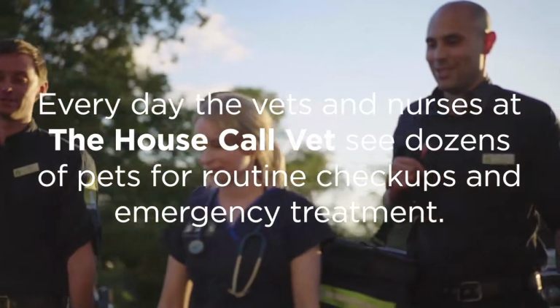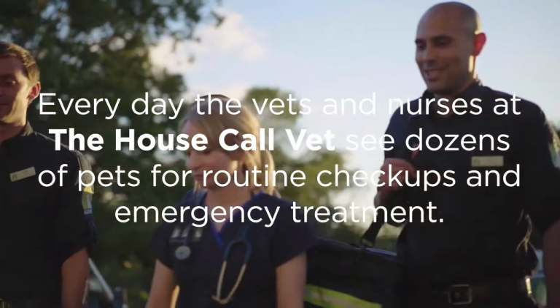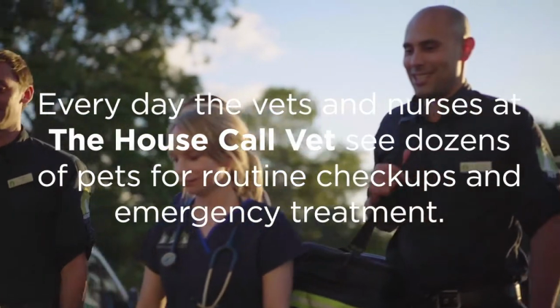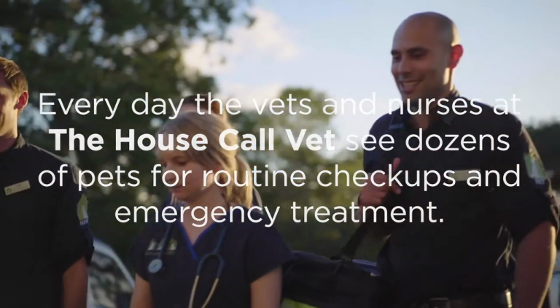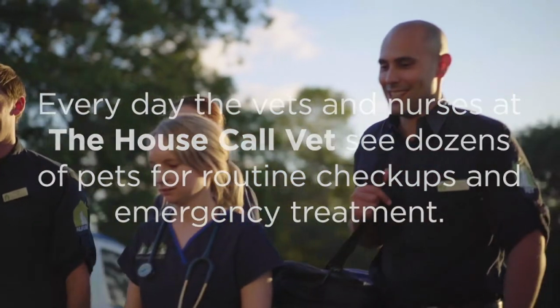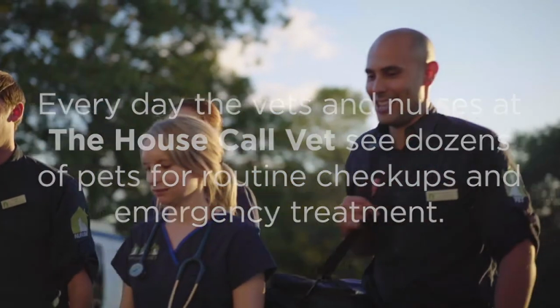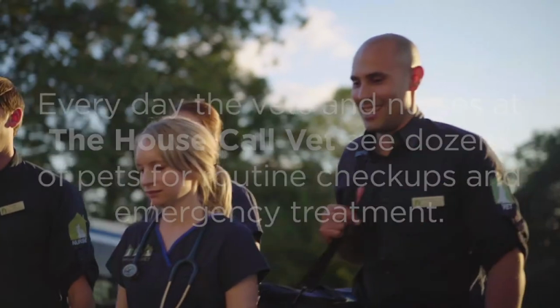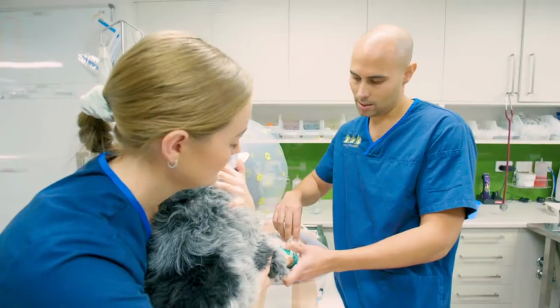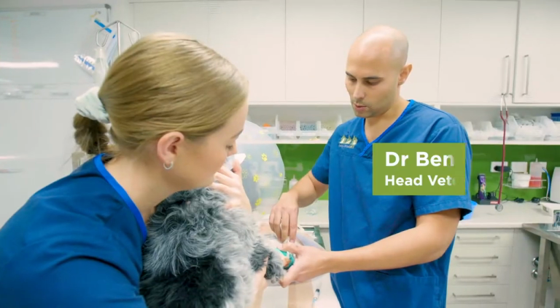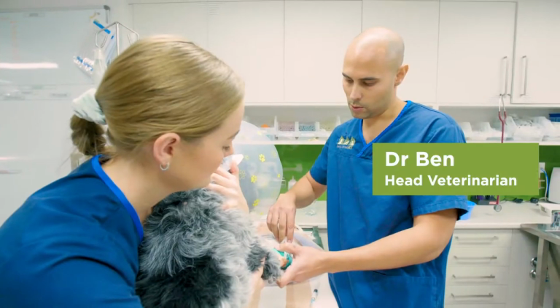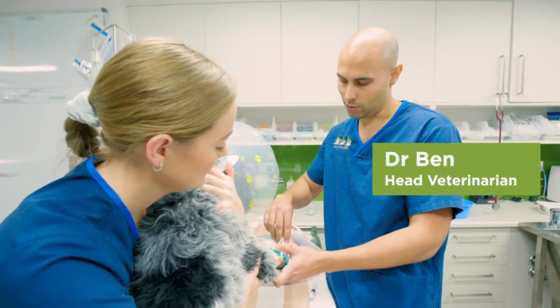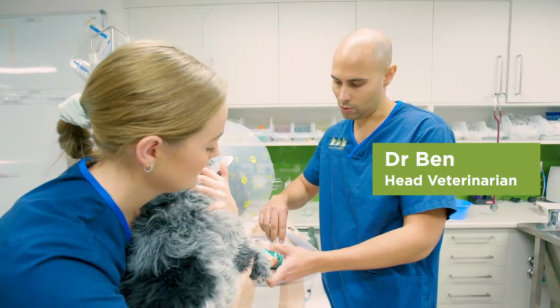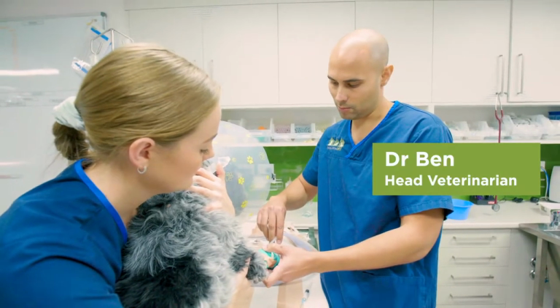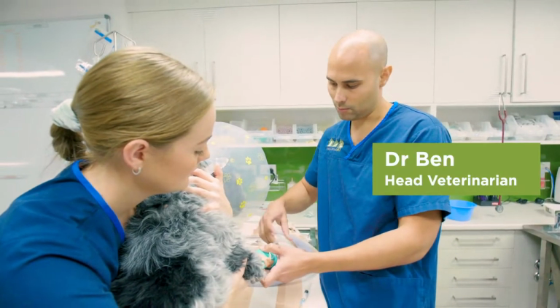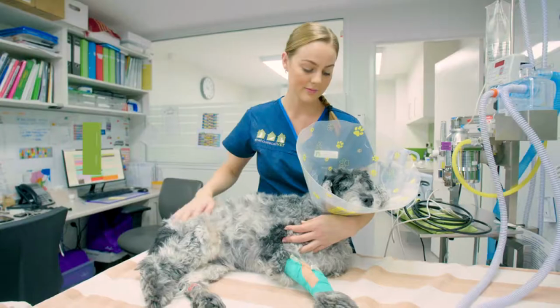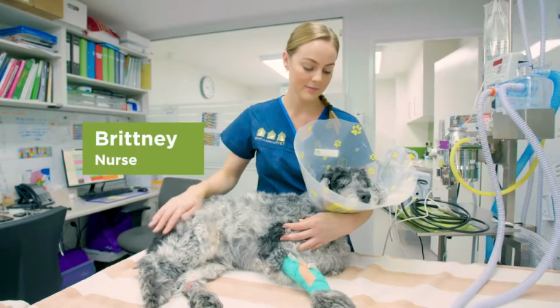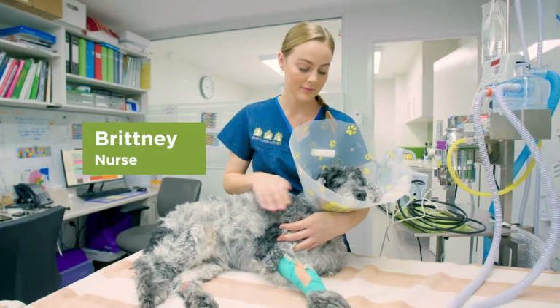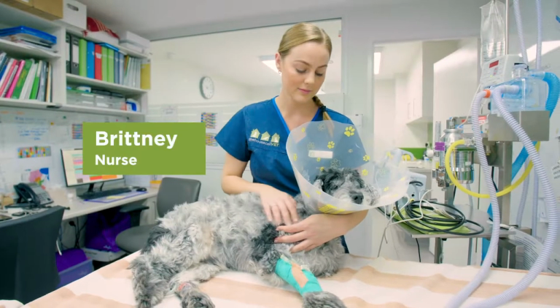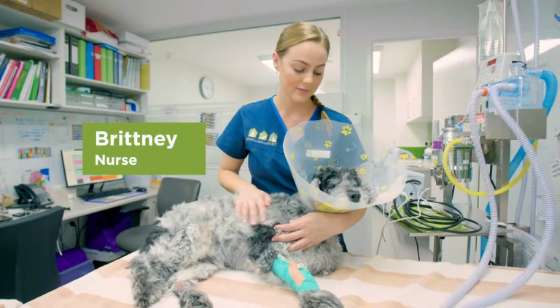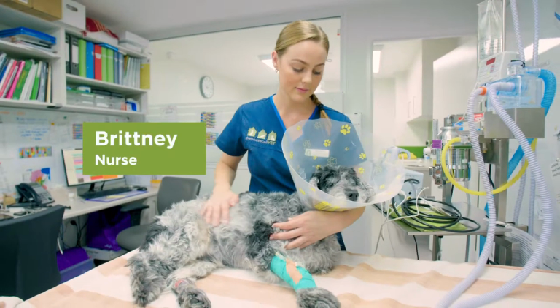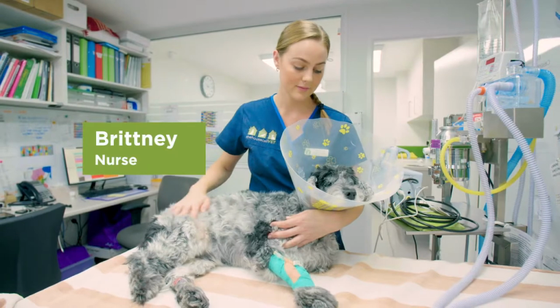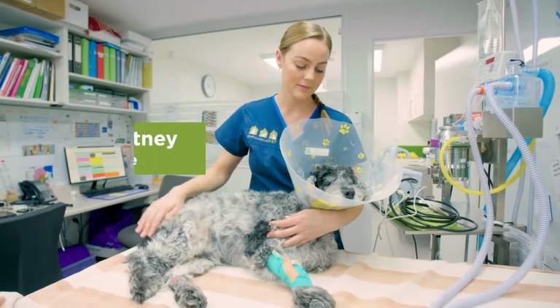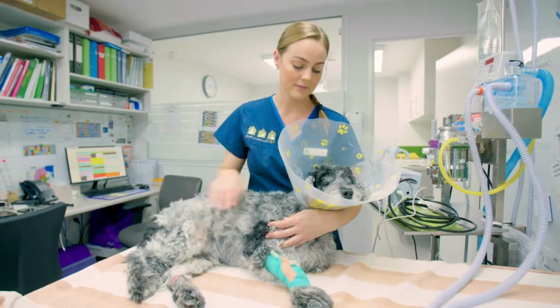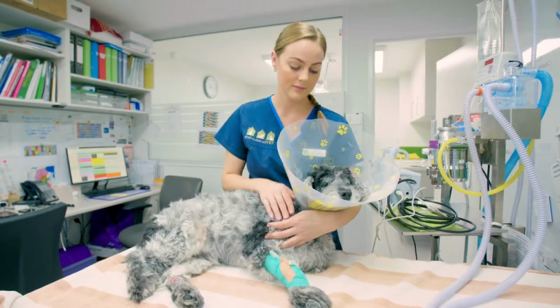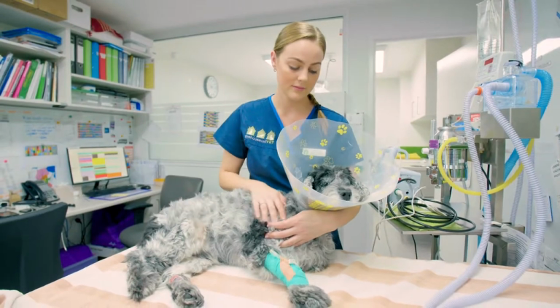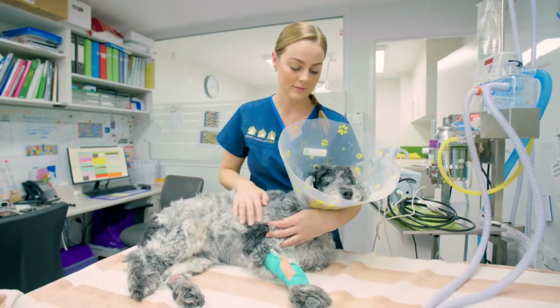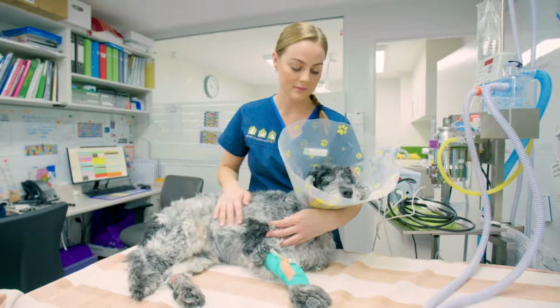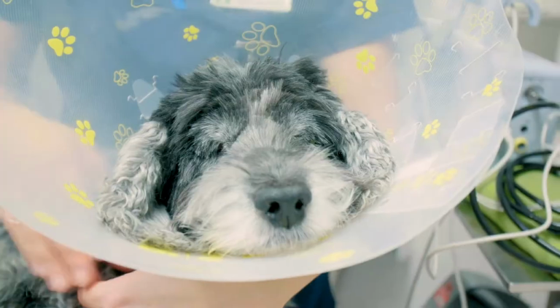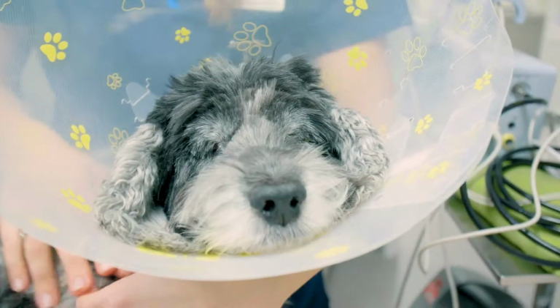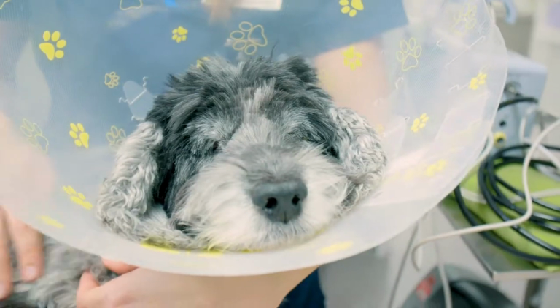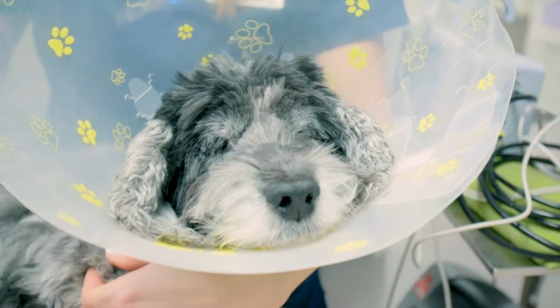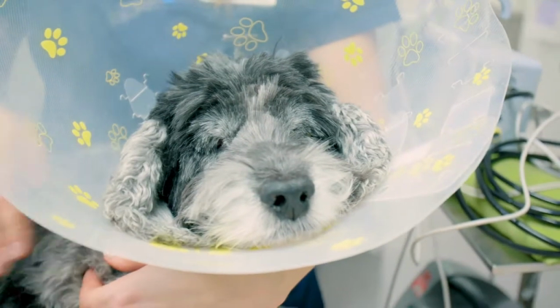This is Jake. He's a 12 year old muted copper spaniel. He just came in last night — we picked him up from home.